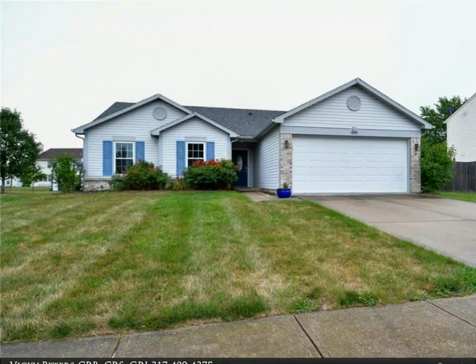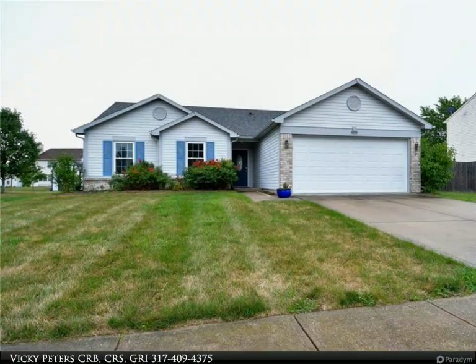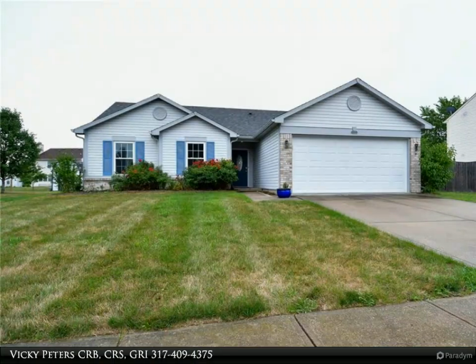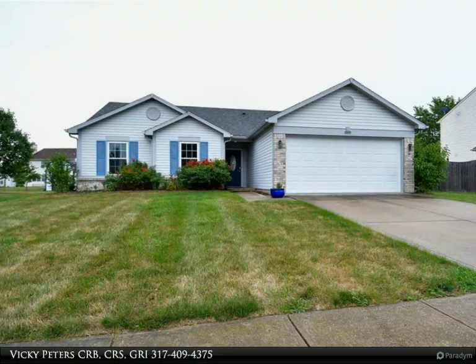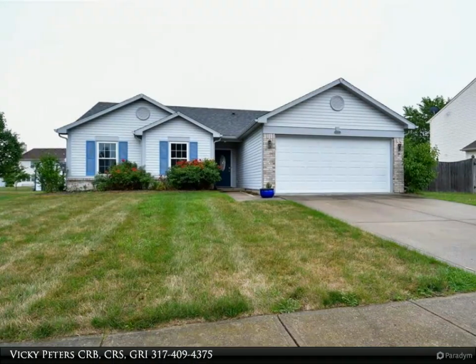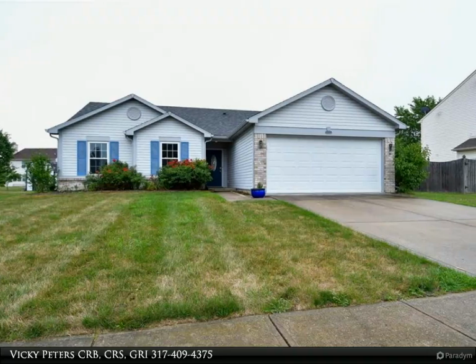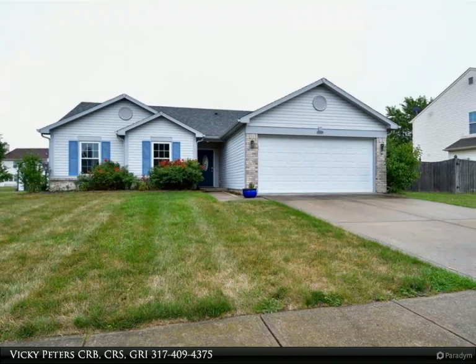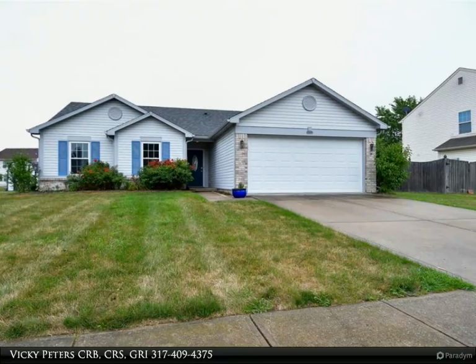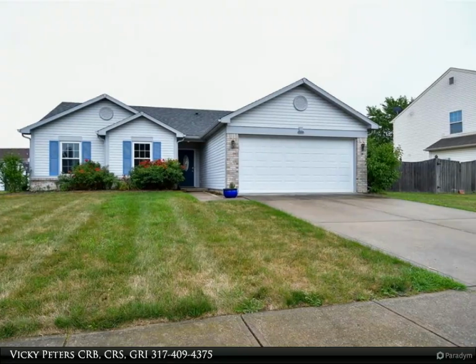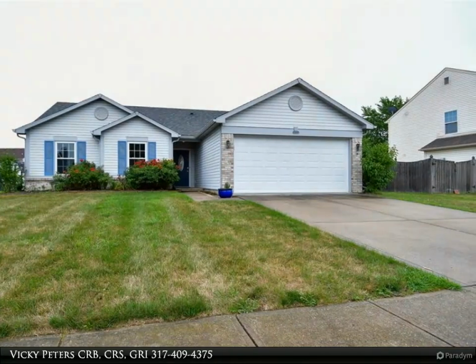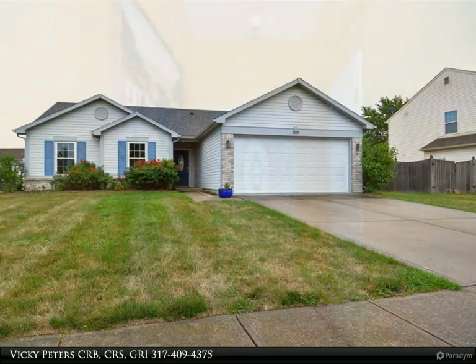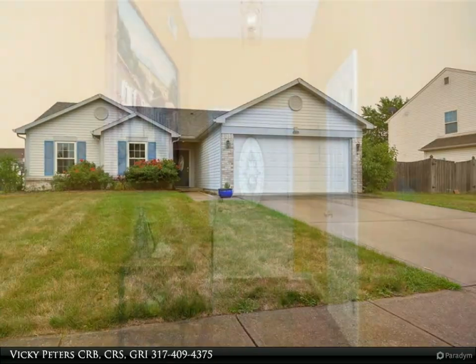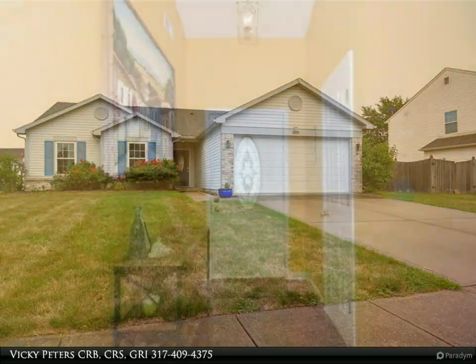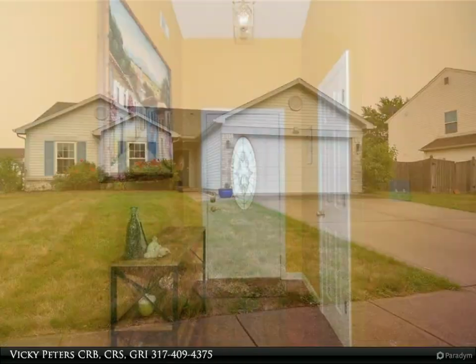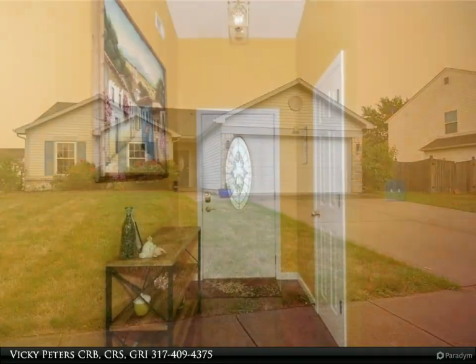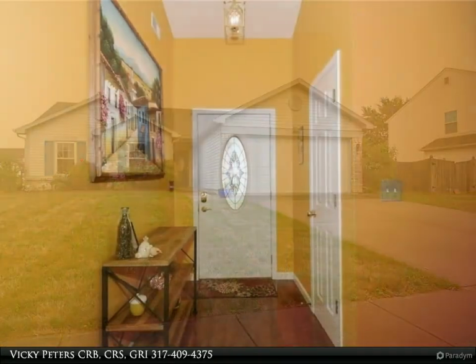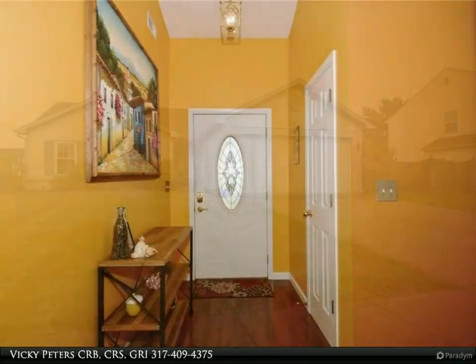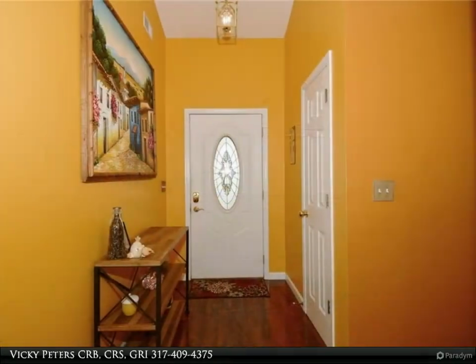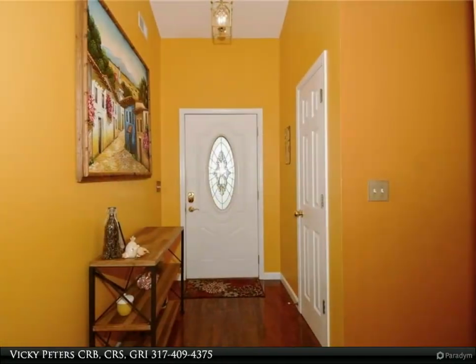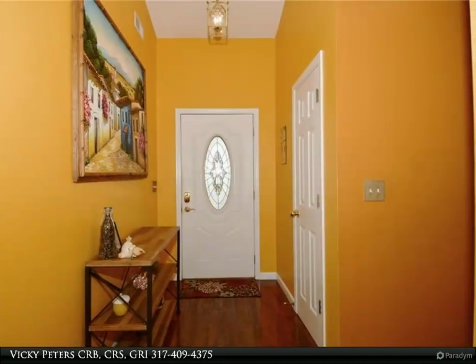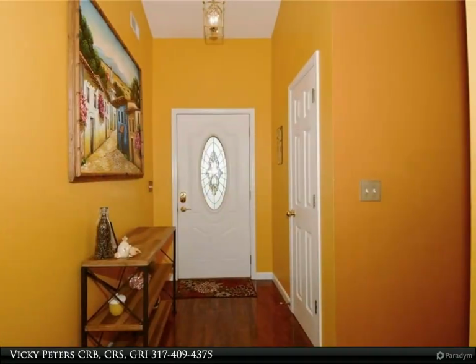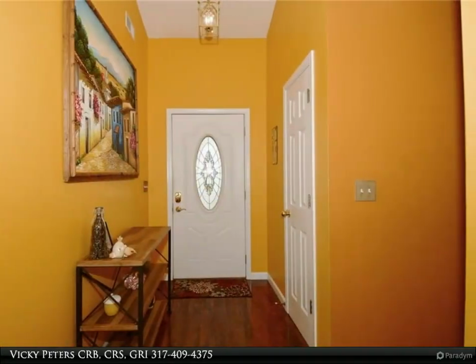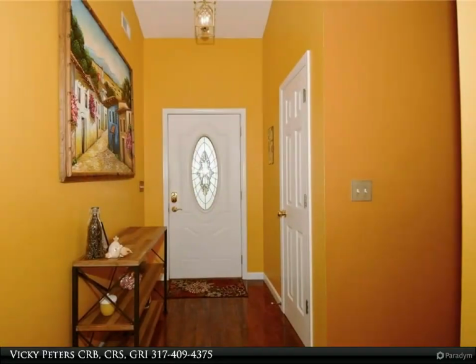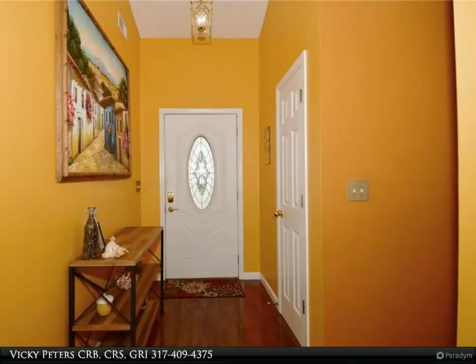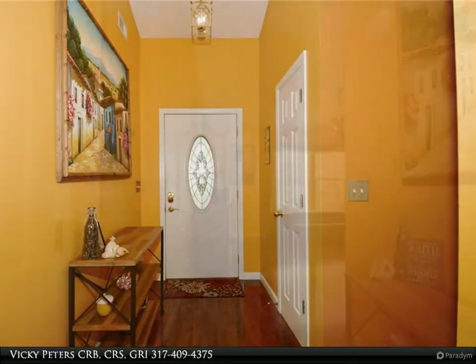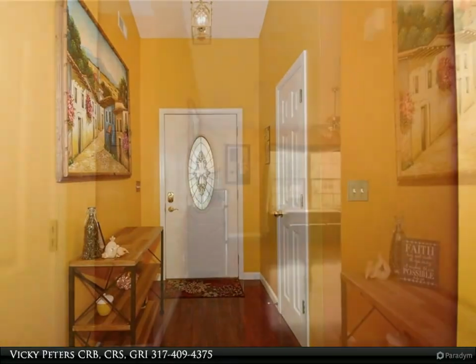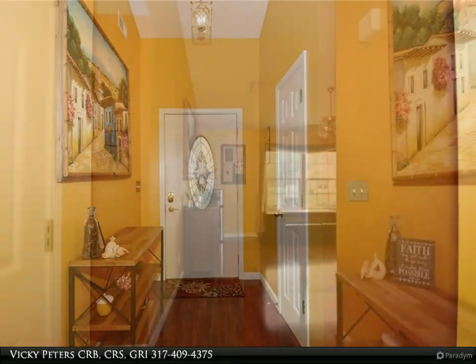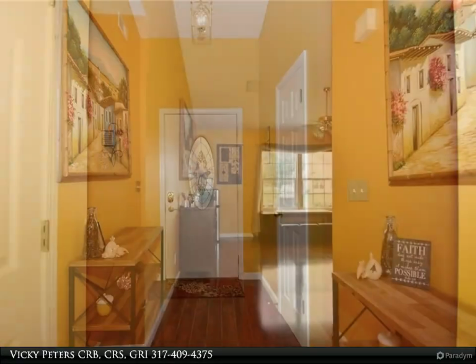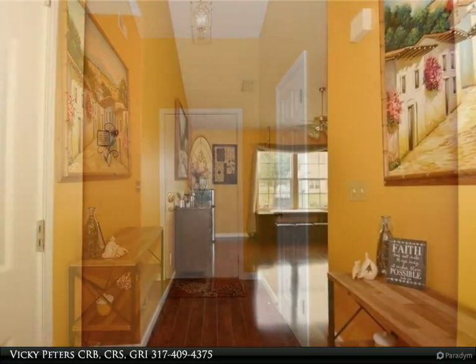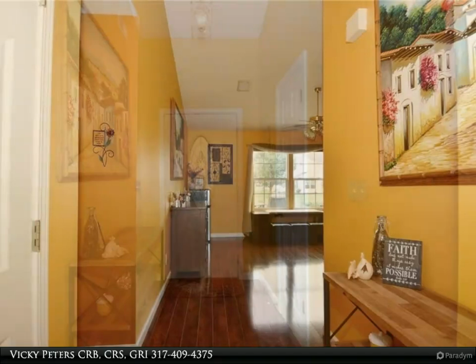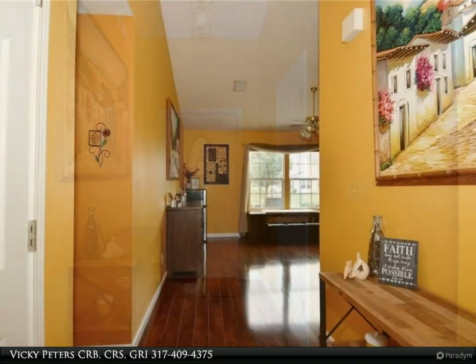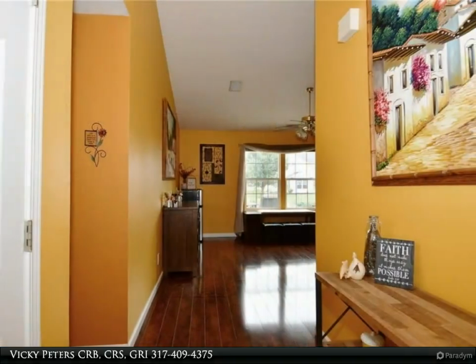This Carpenter Realtors Property Video is presented by Vicki Peters CRB, CRS, GRI.